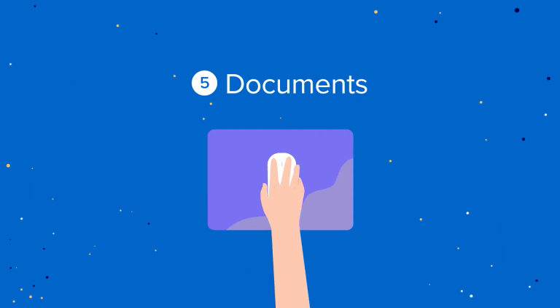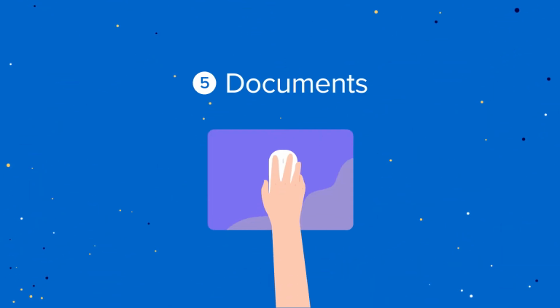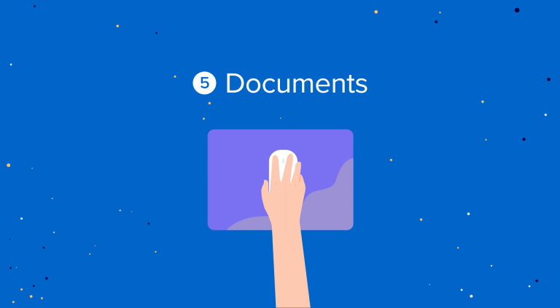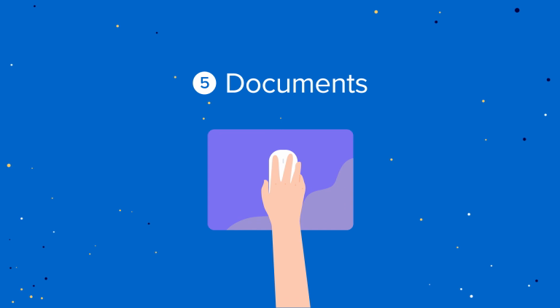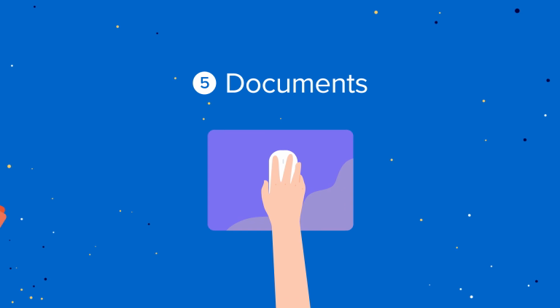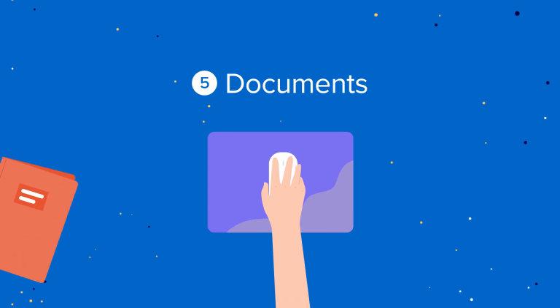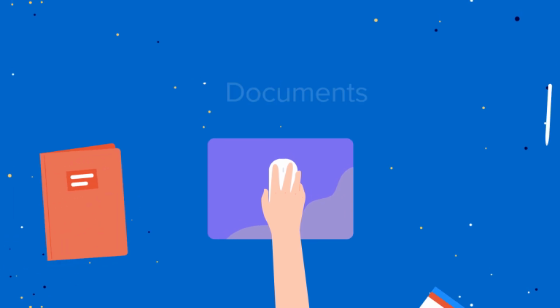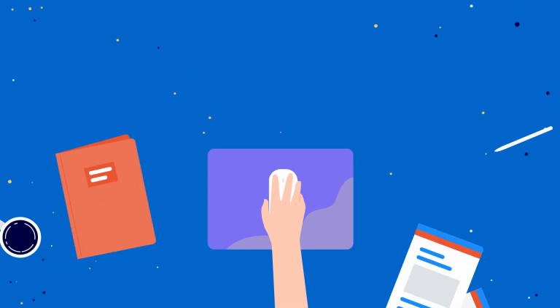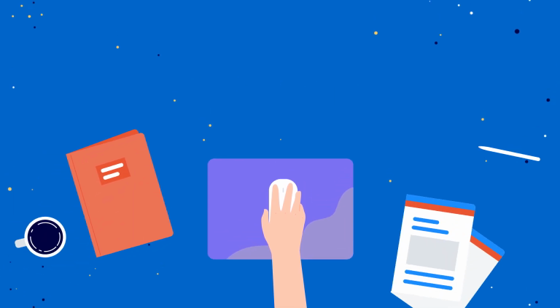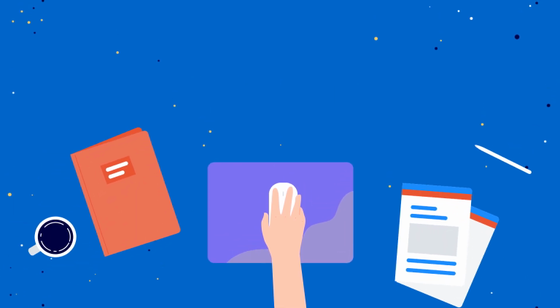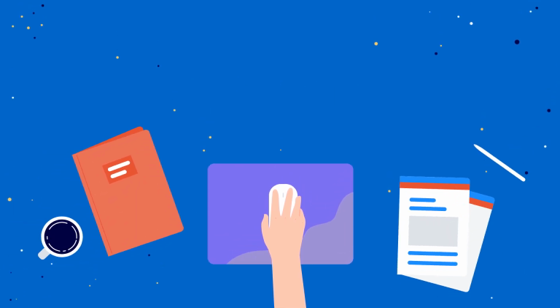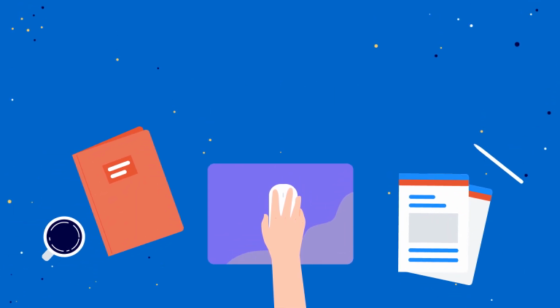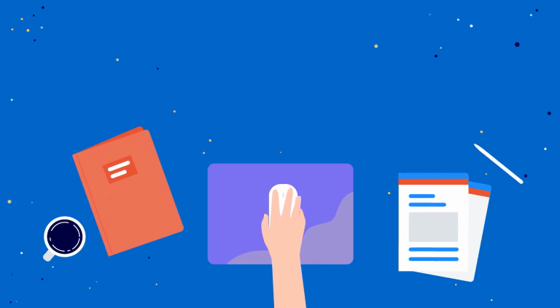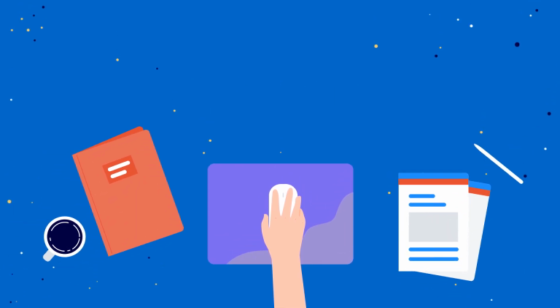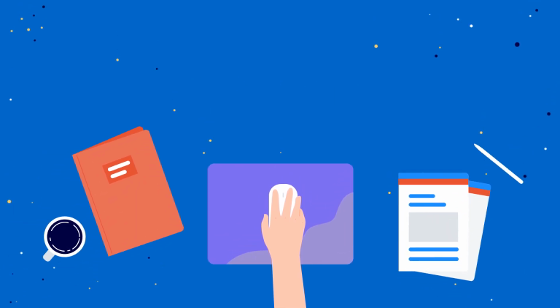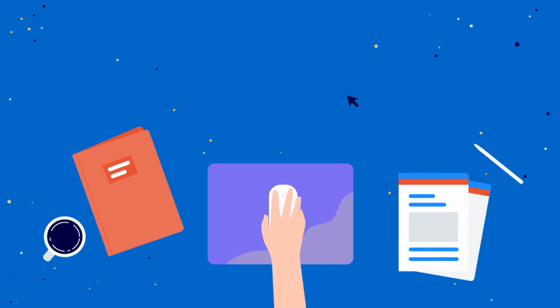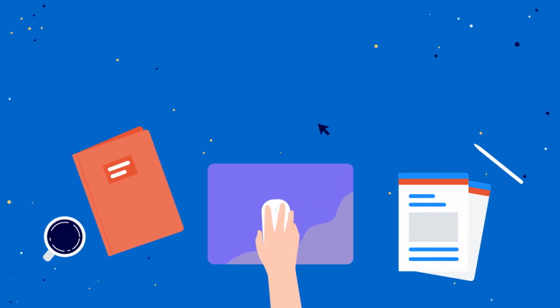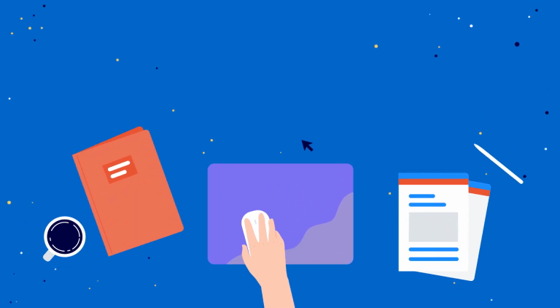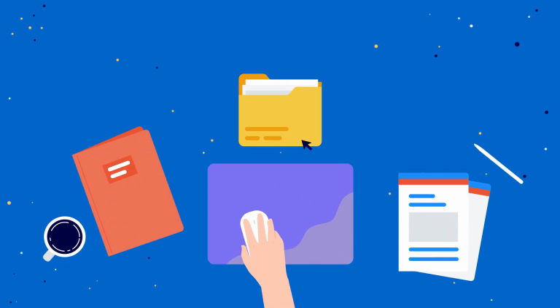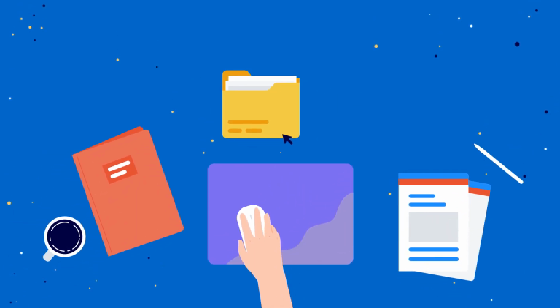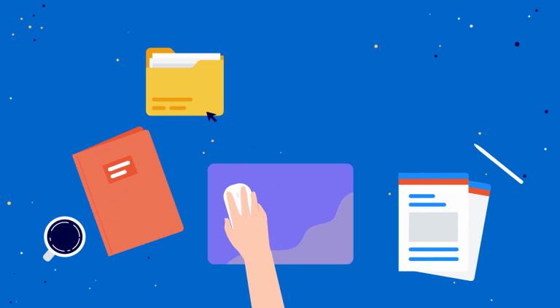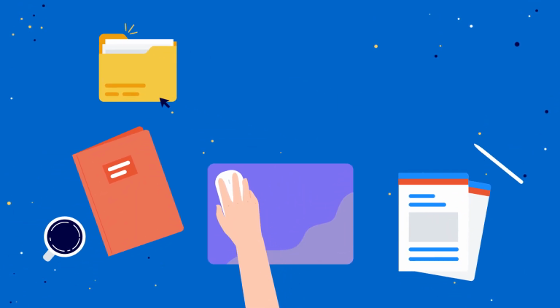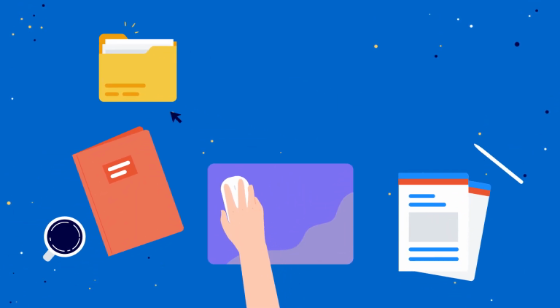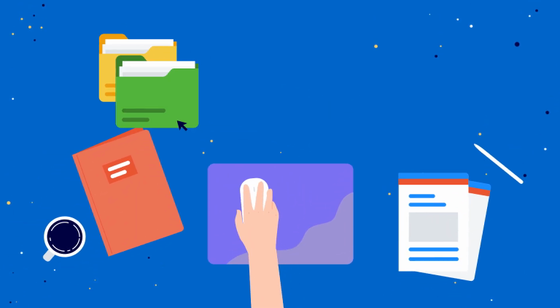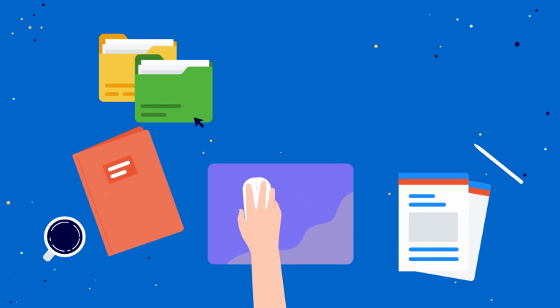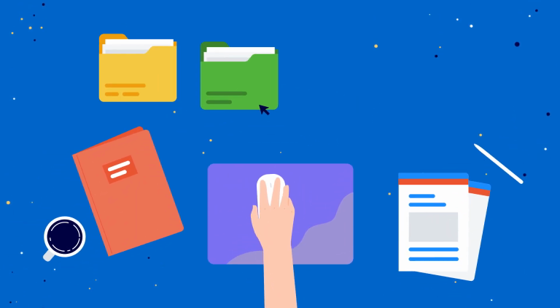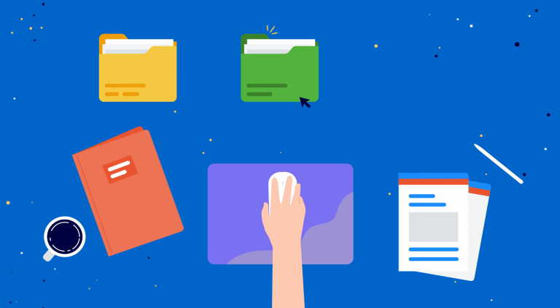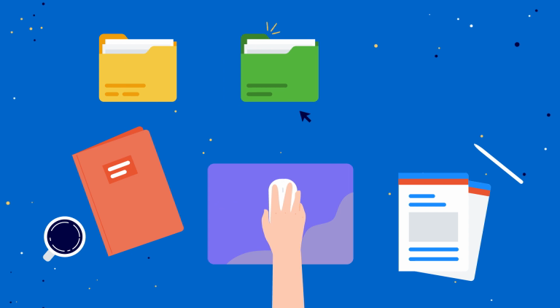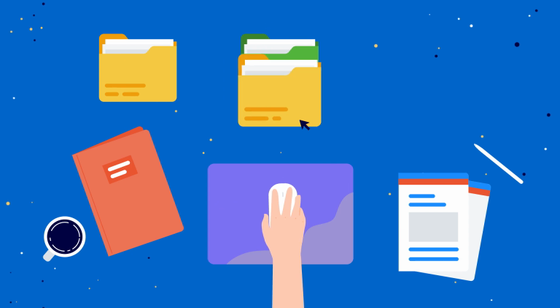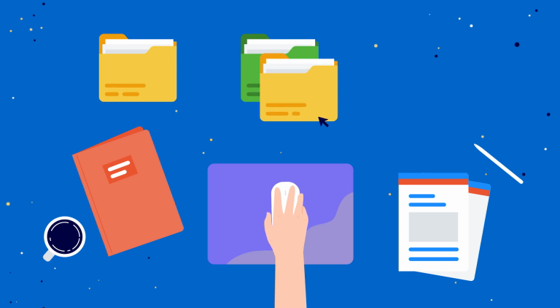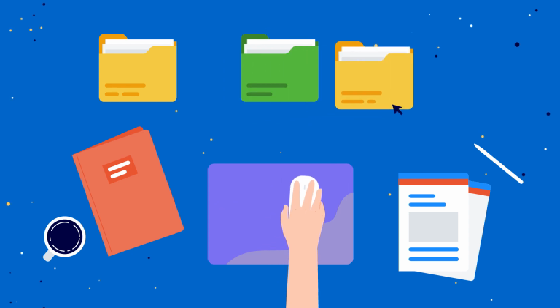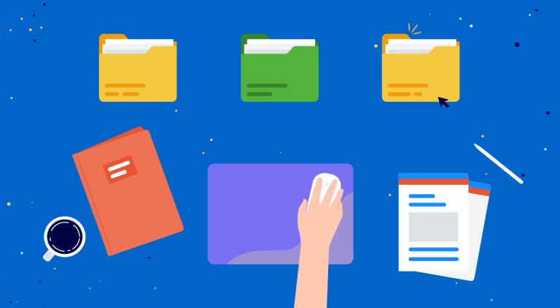Documents. Back up your most important documents. Save everything from contracts to receipts to a copy of your will.